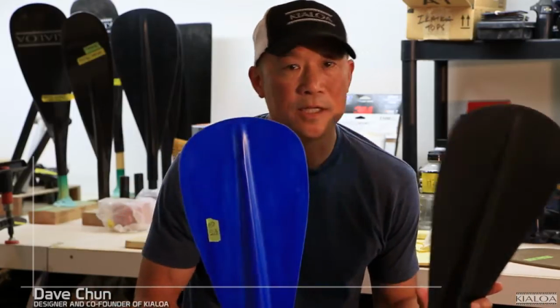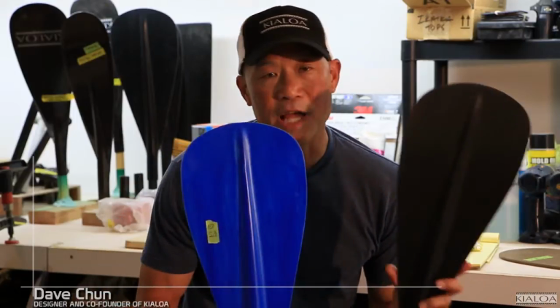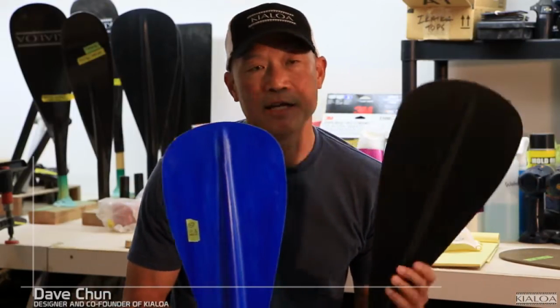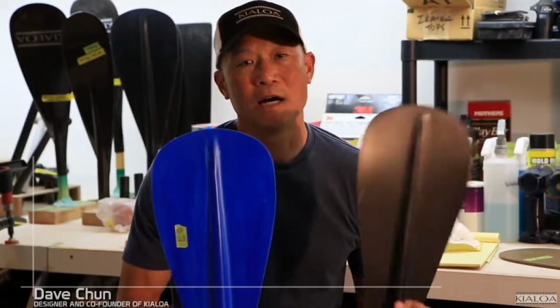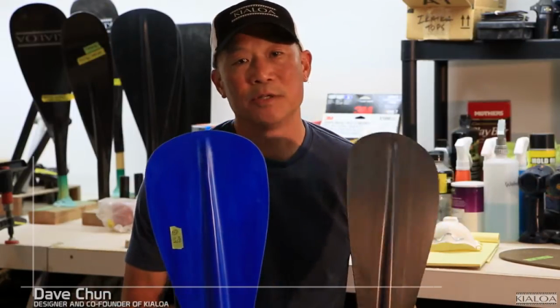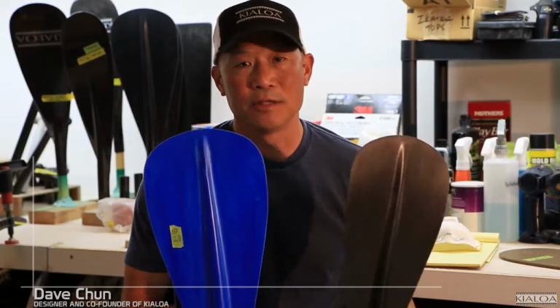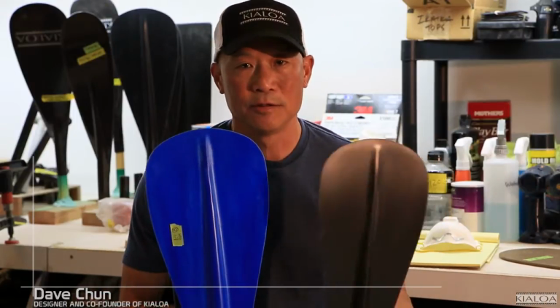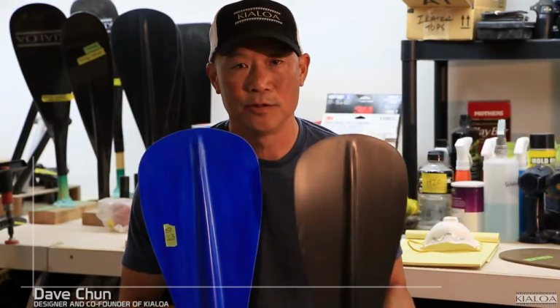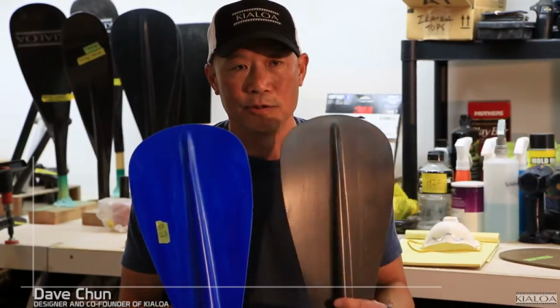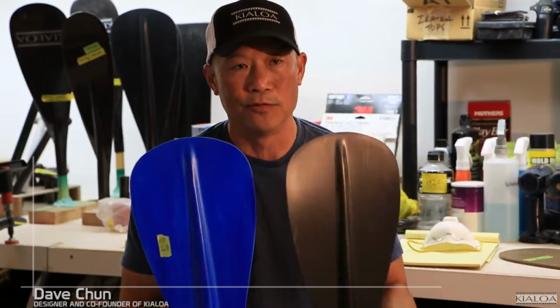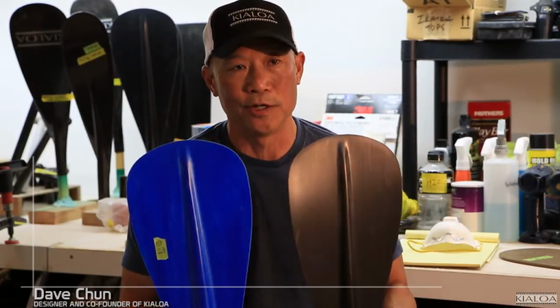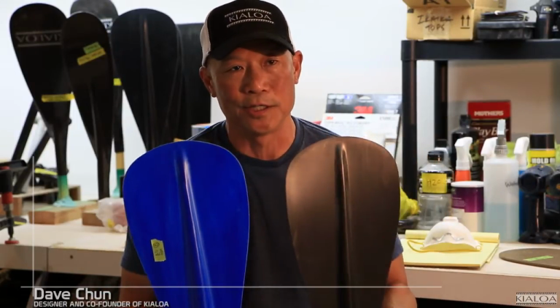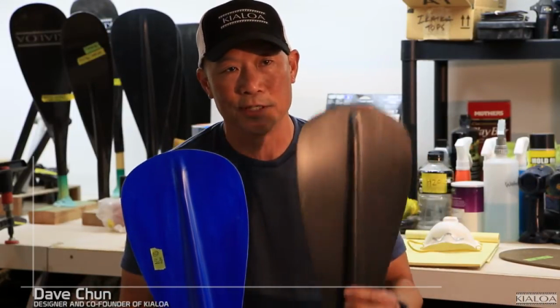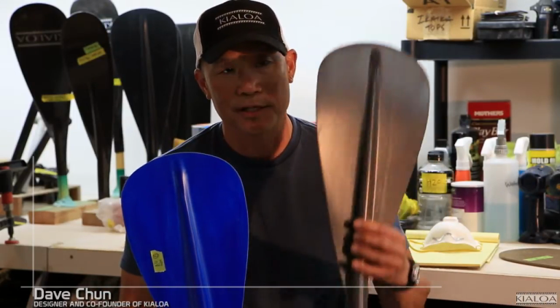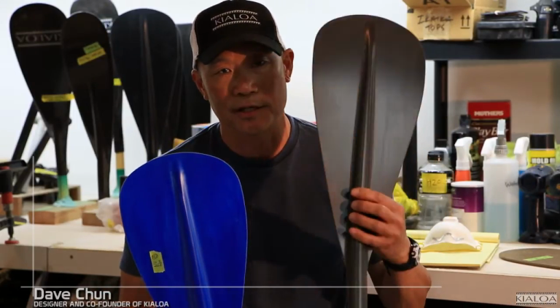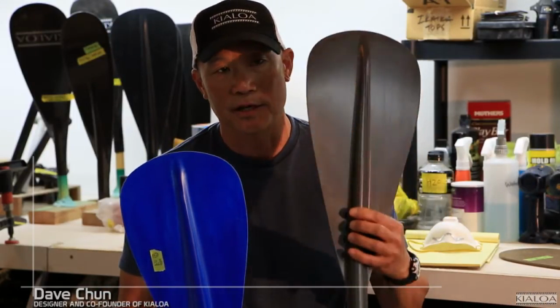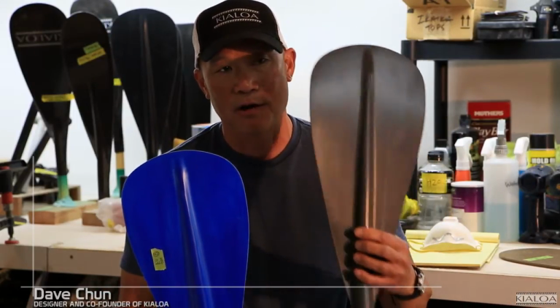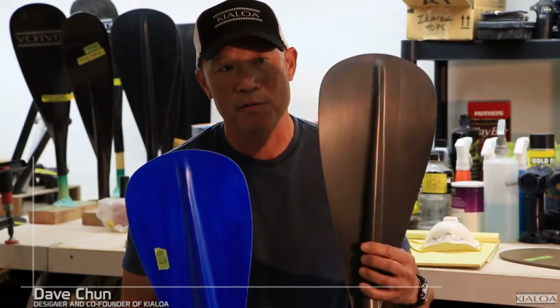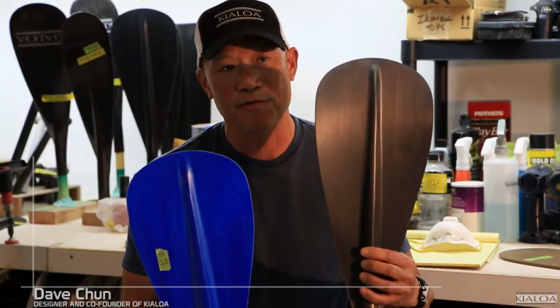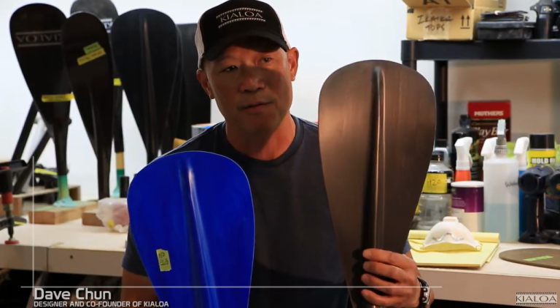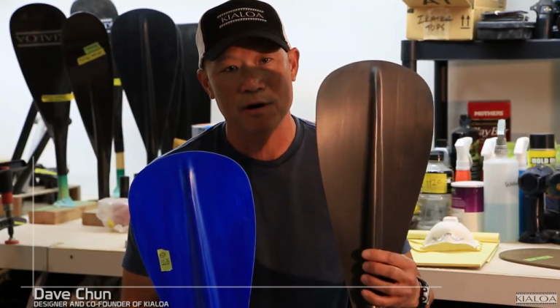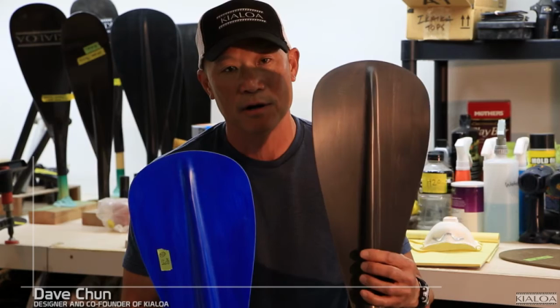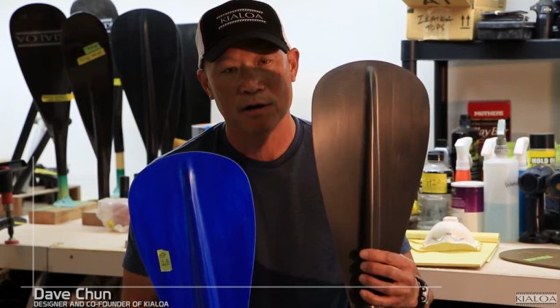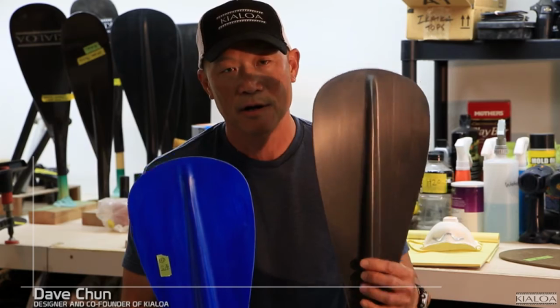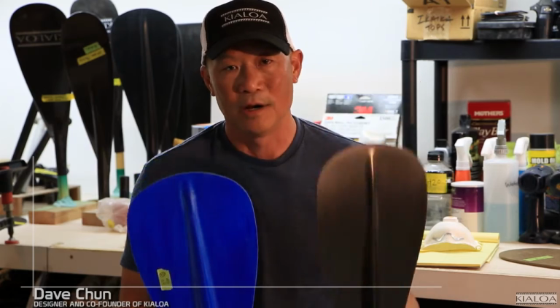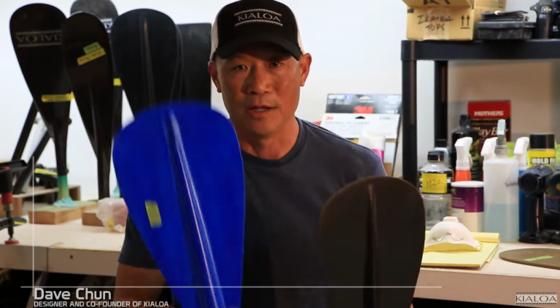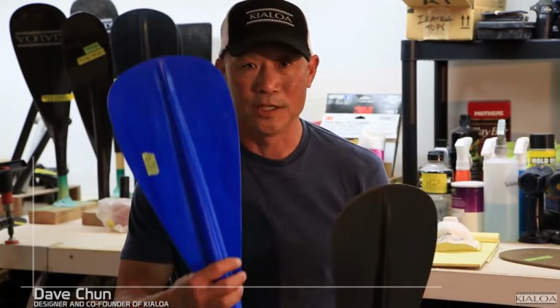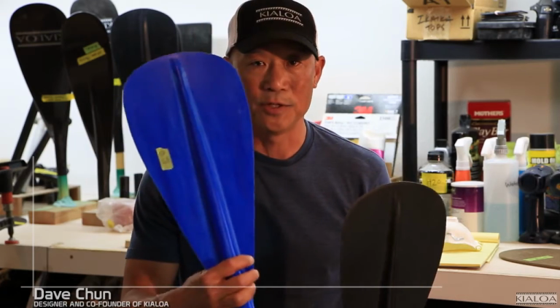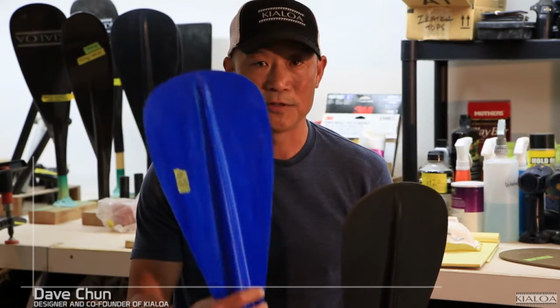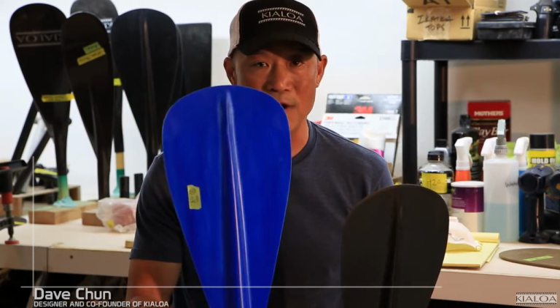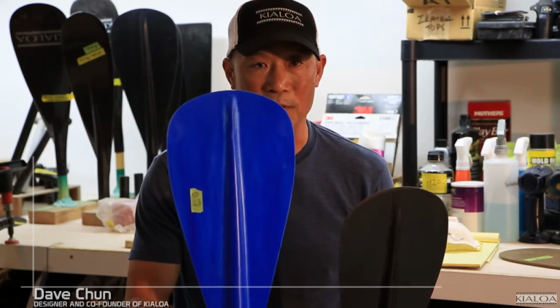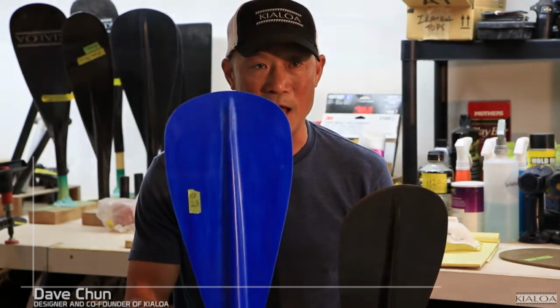Insanity comes in two versions: this is carbon fiber and this one is fiberglass.